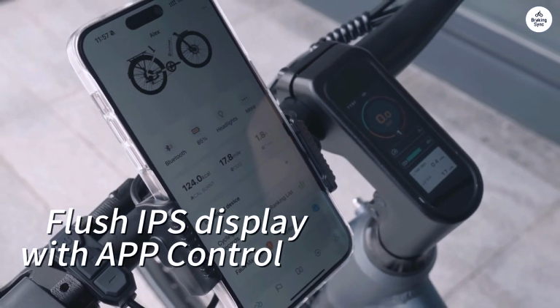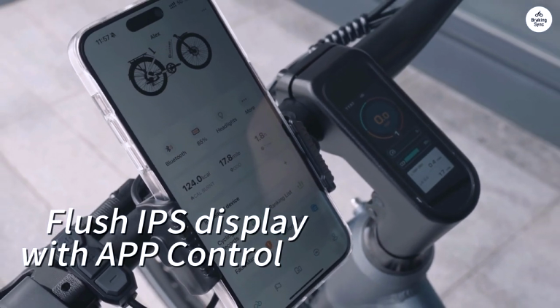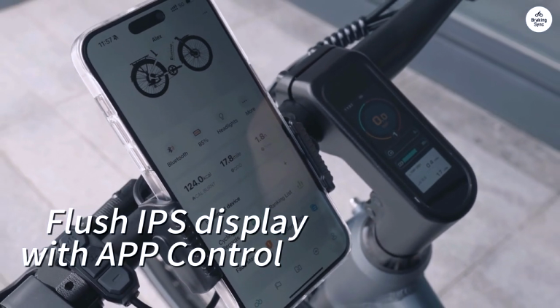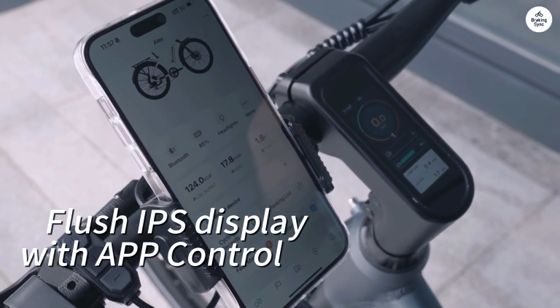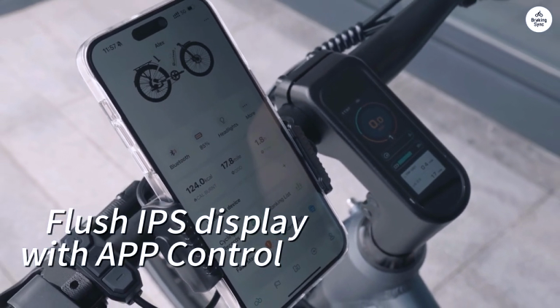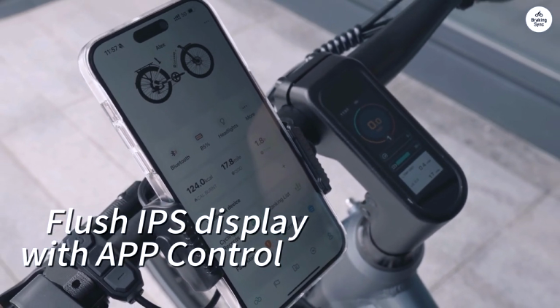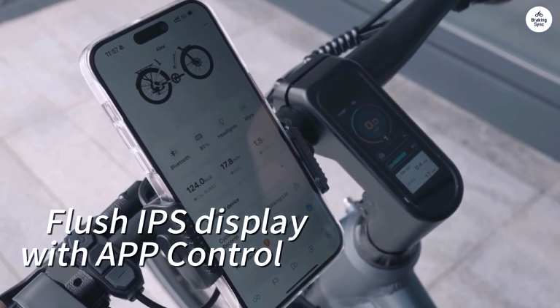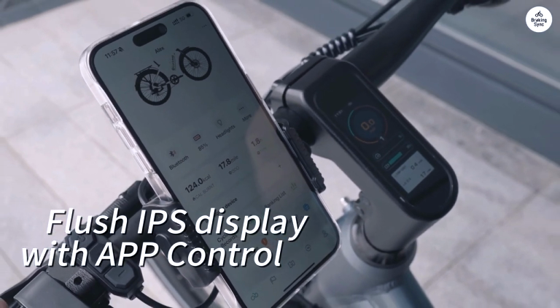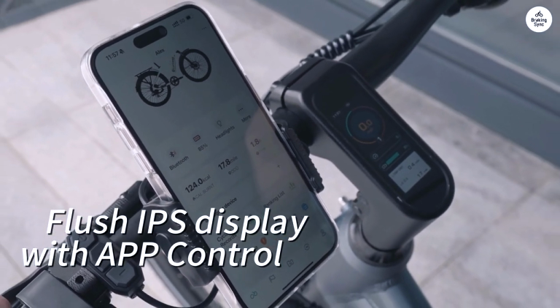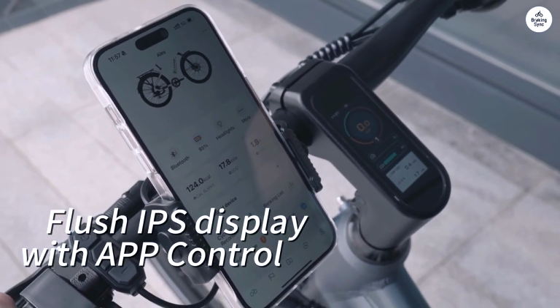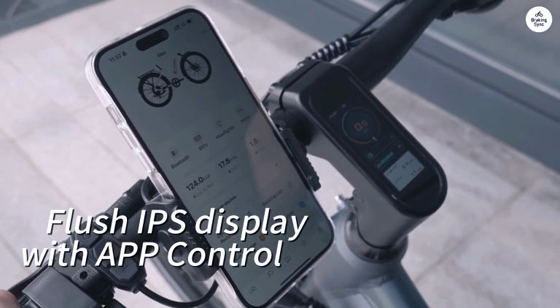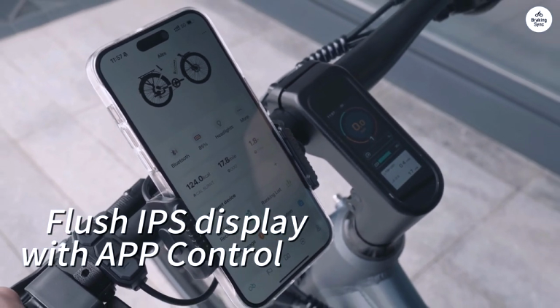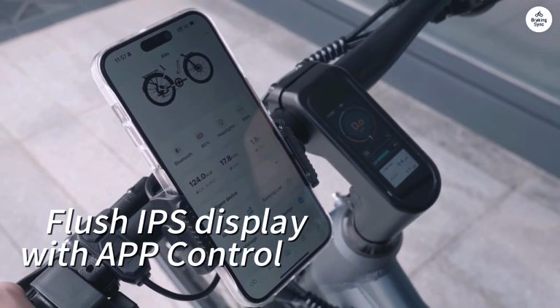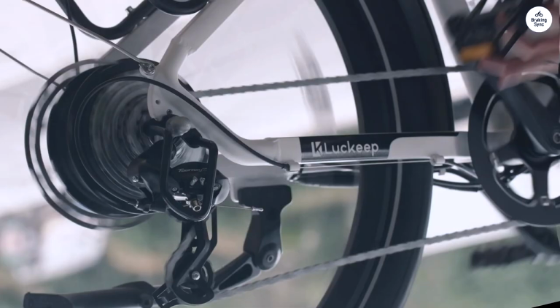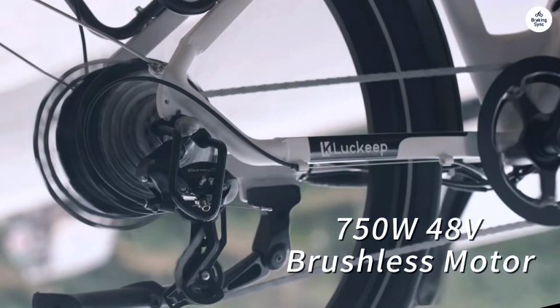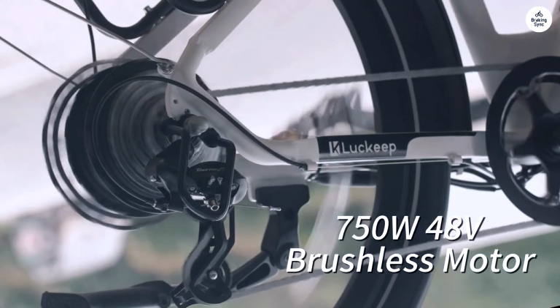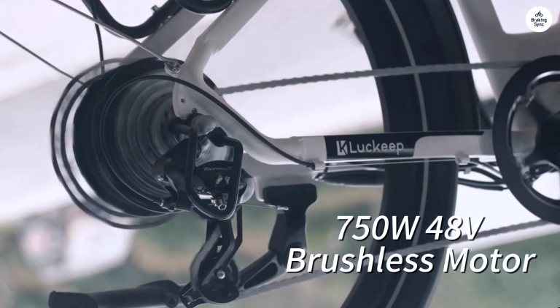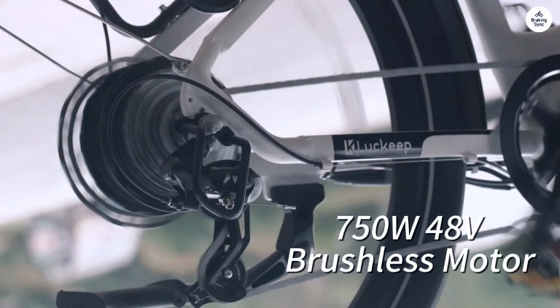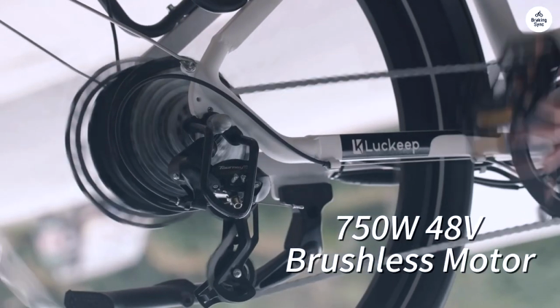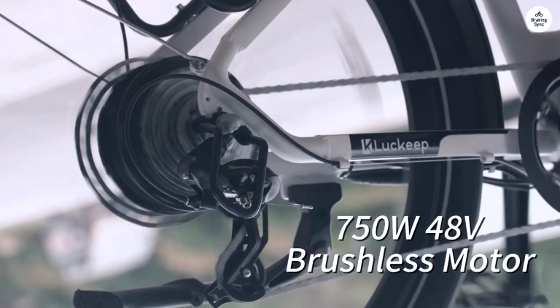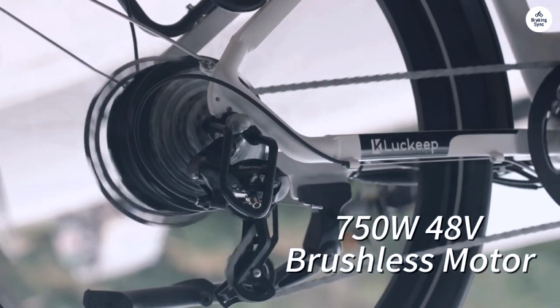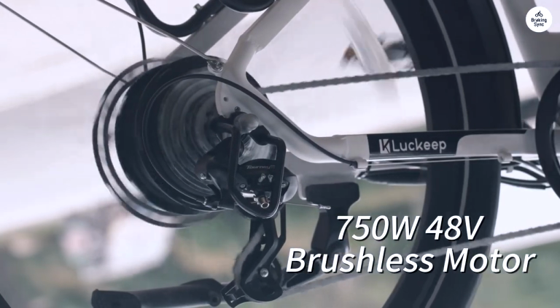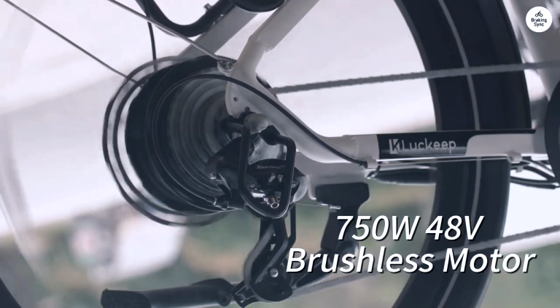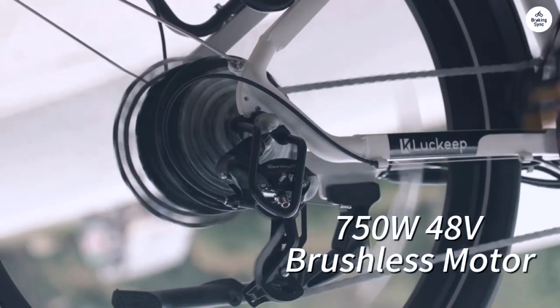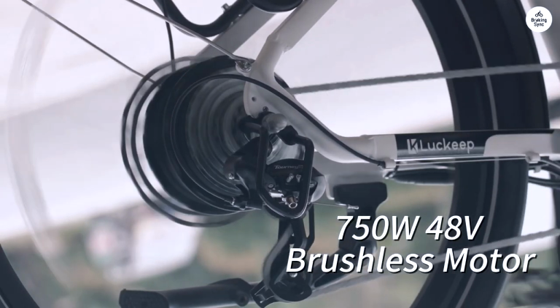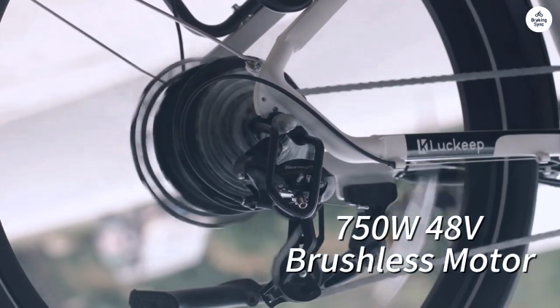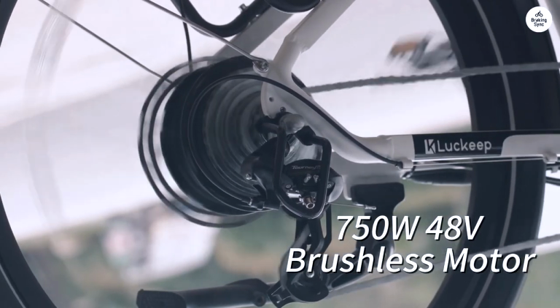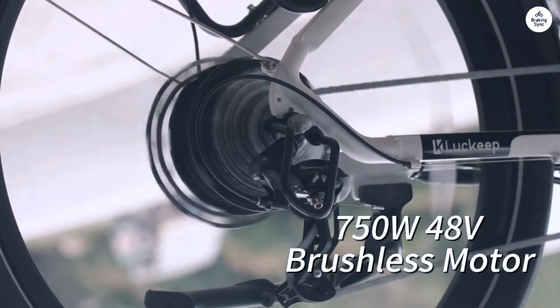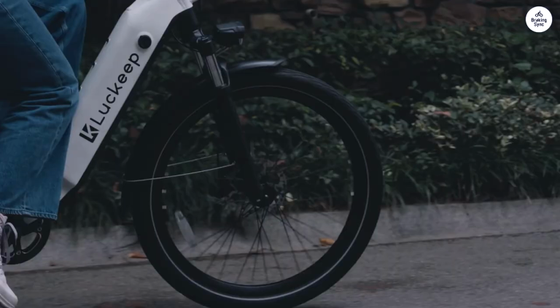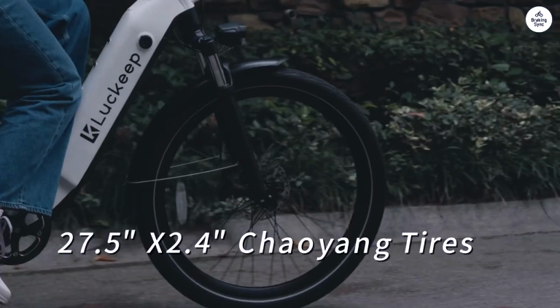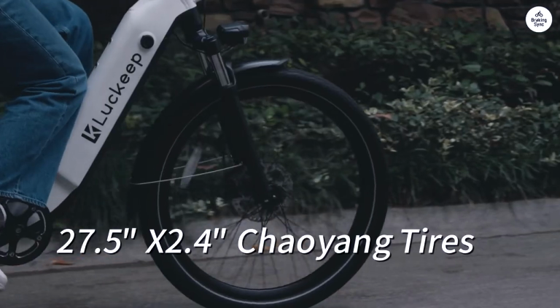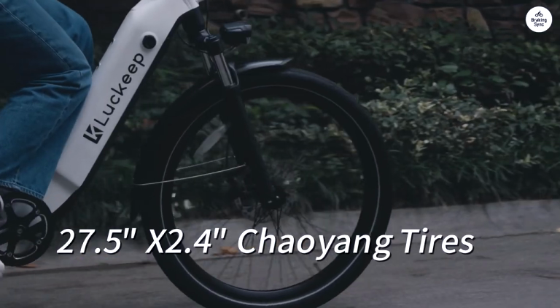So I had to go buy a tube and replace the back tube, which was not bad, but not the way you want to start.